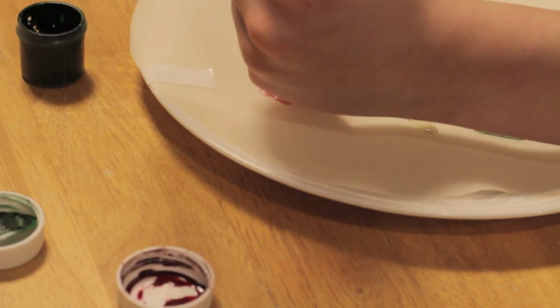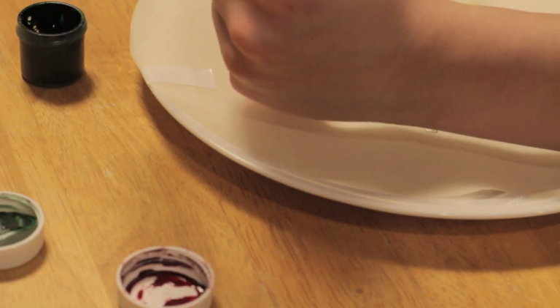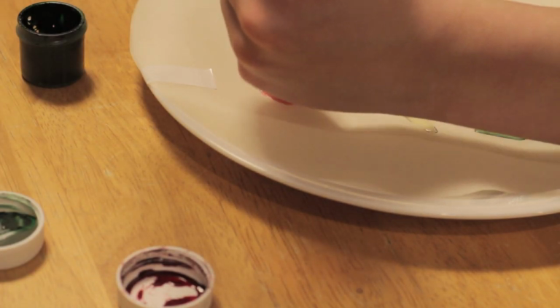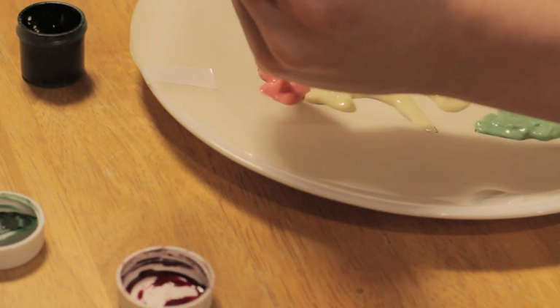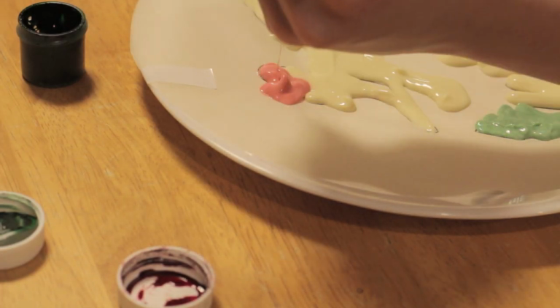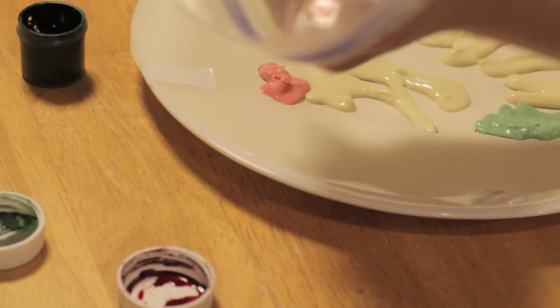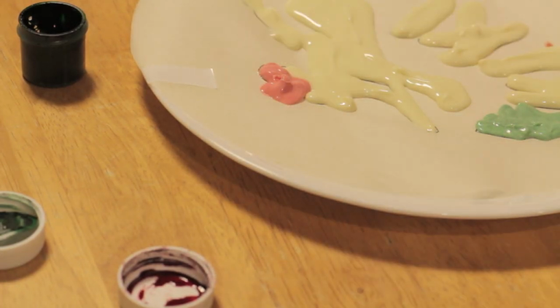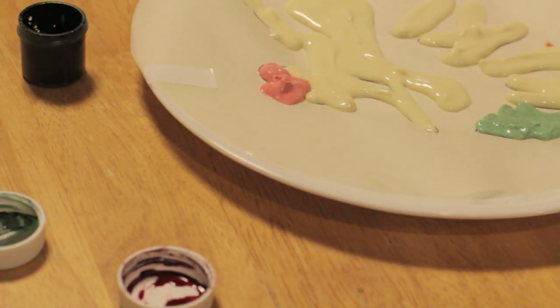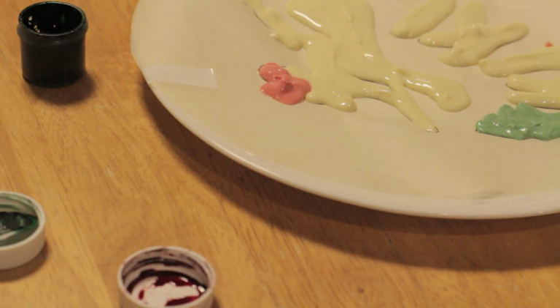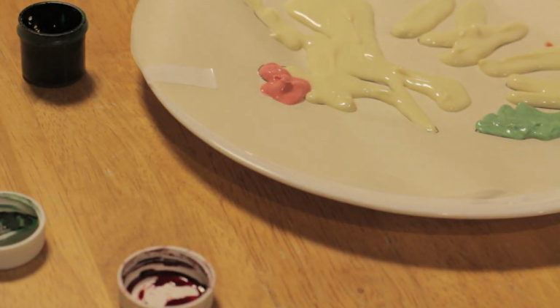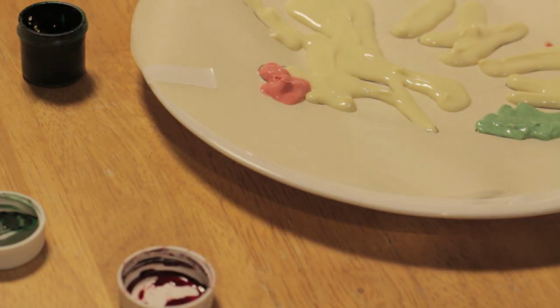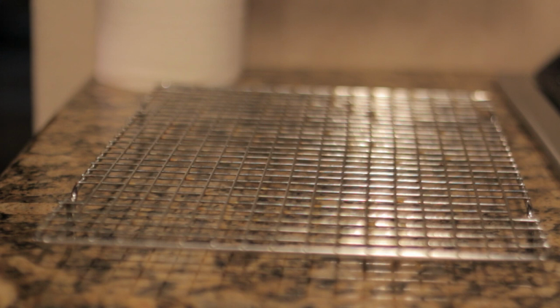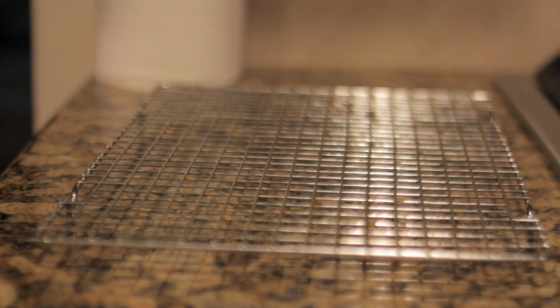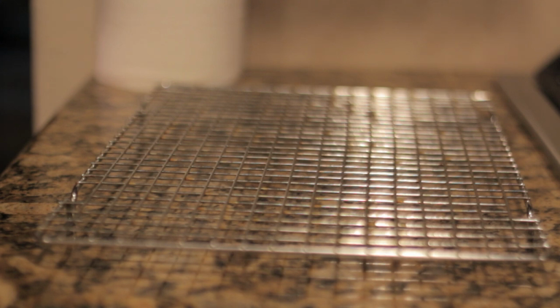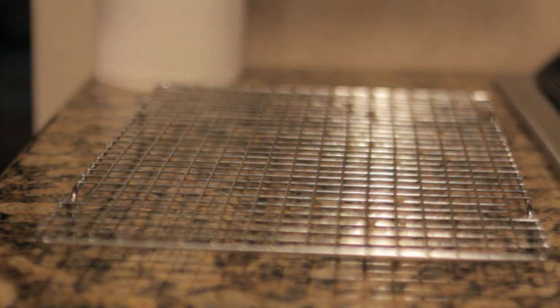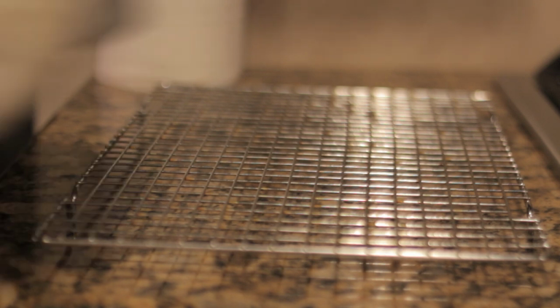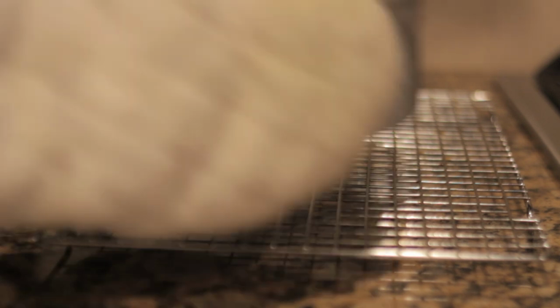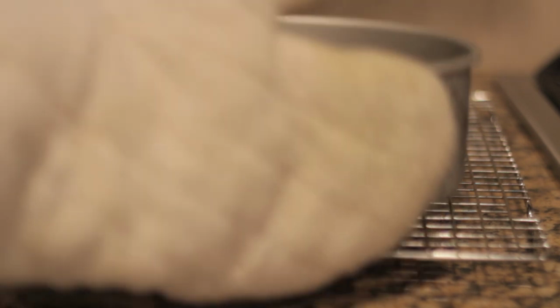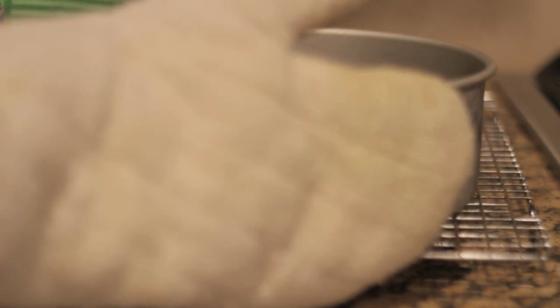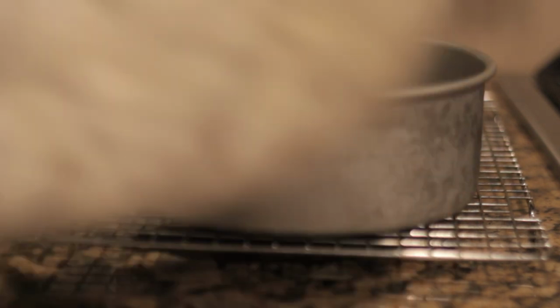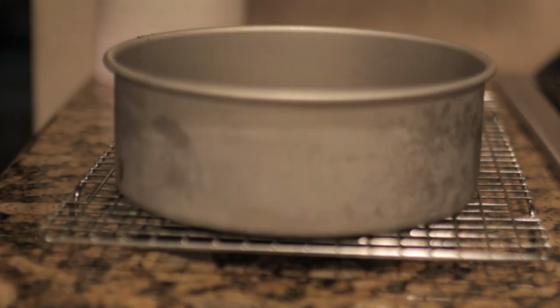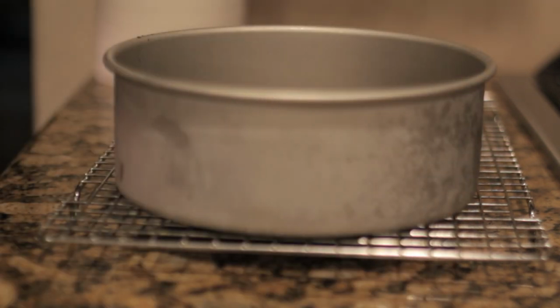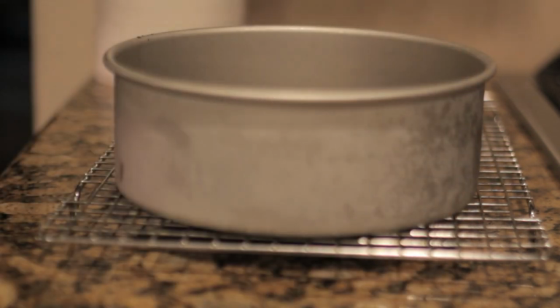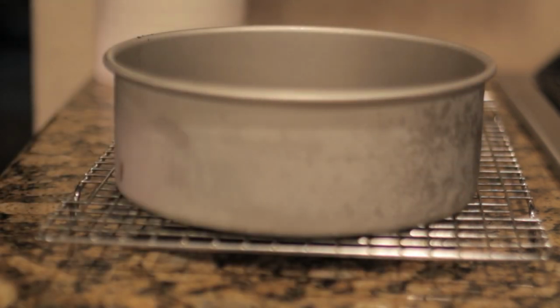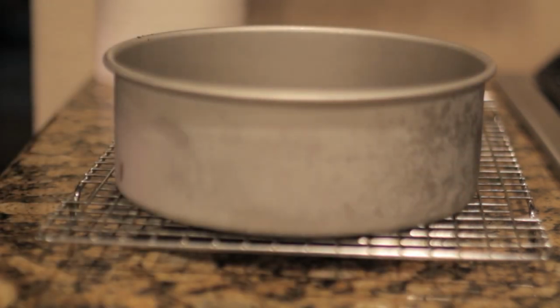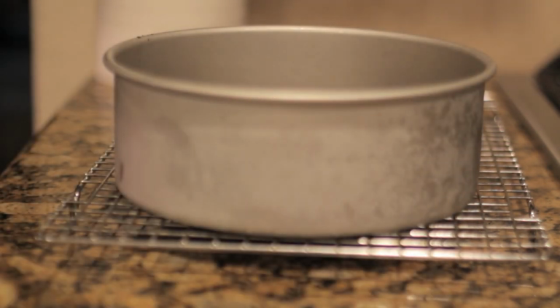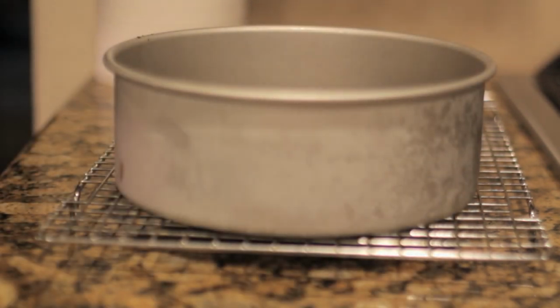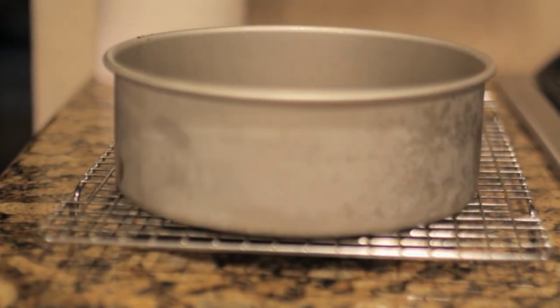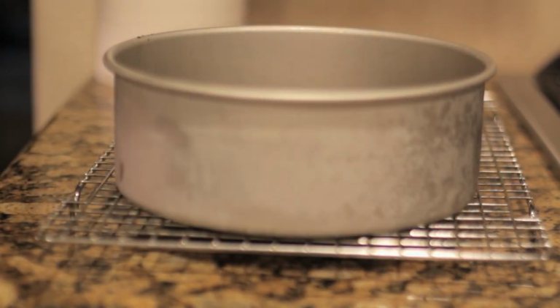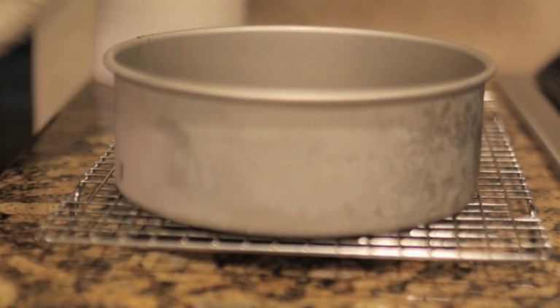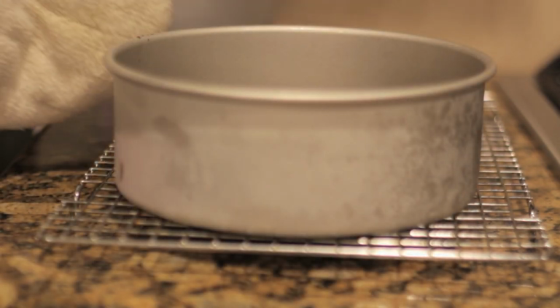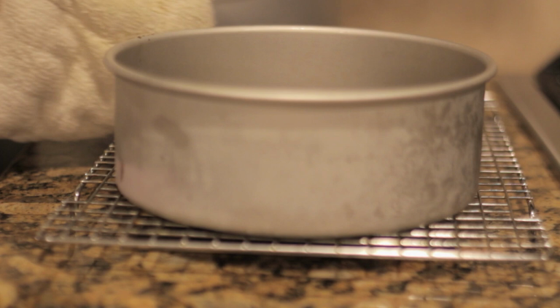Put the white chocolate in the freezer to set. After your cakes are done baking, just put them on a cooling rack and let them cool to room temperature.